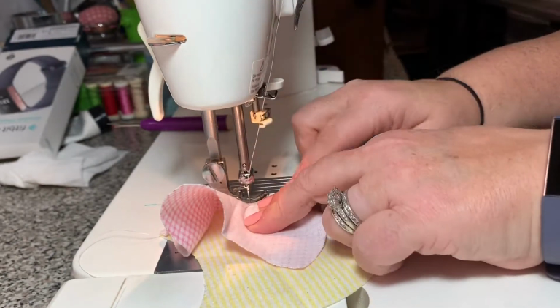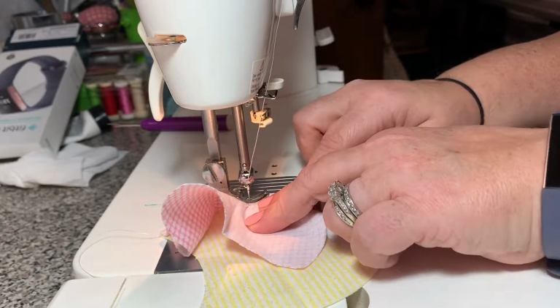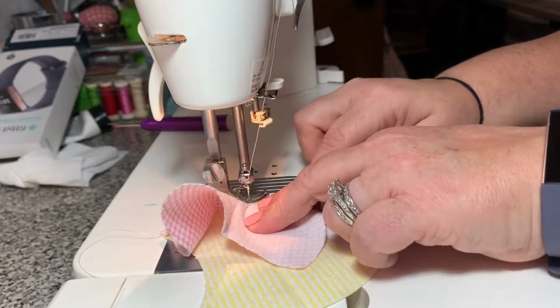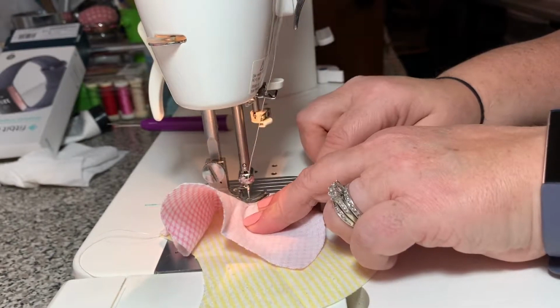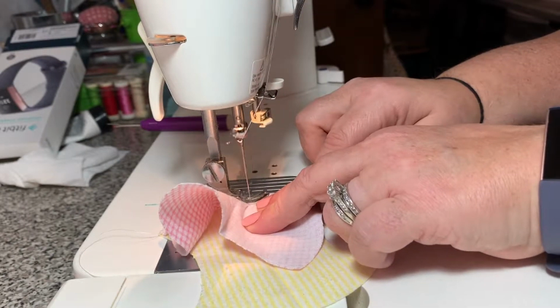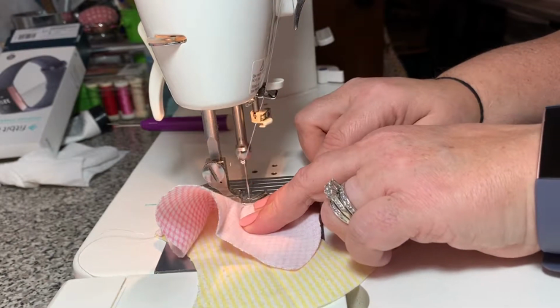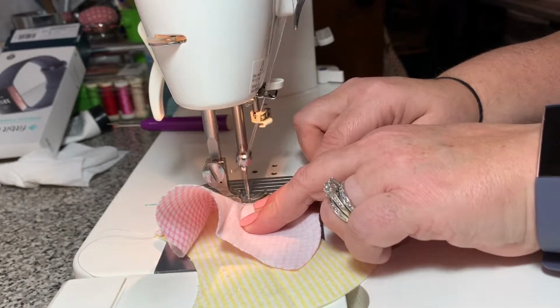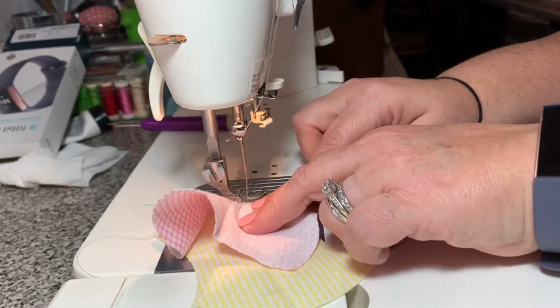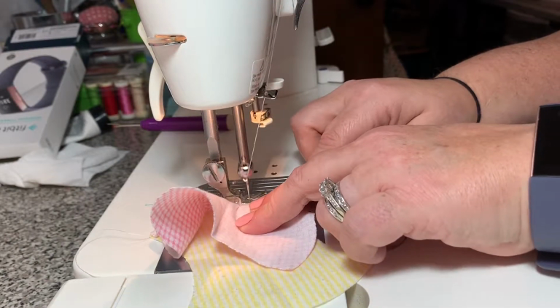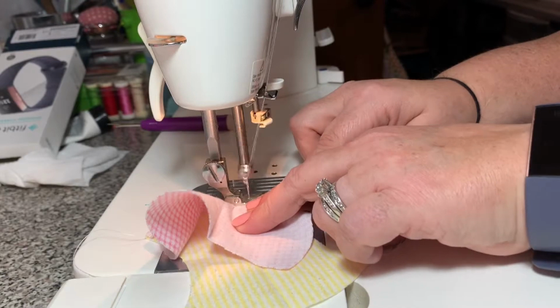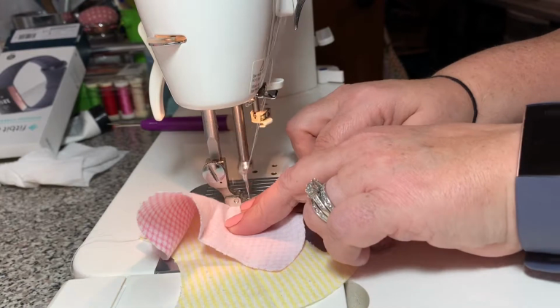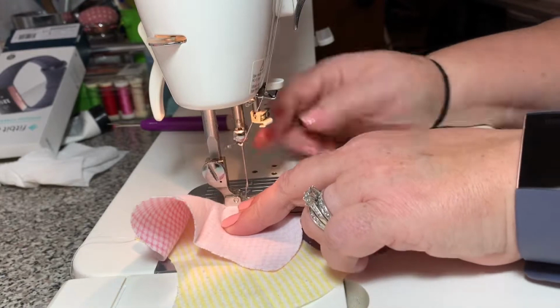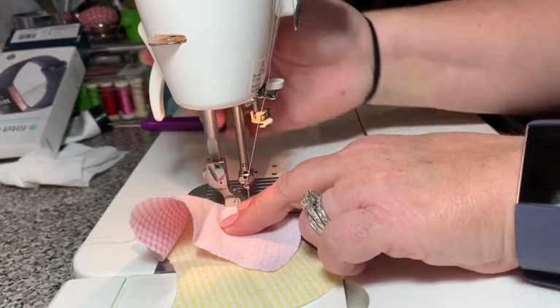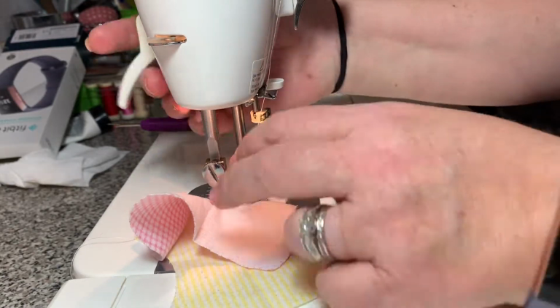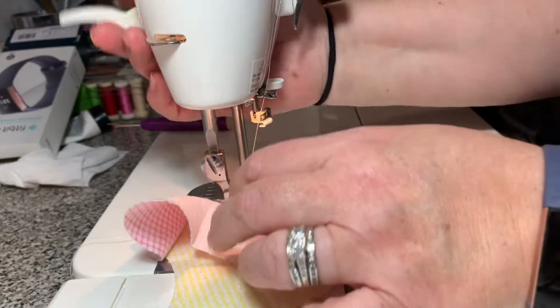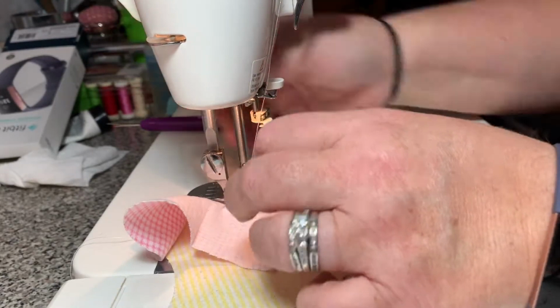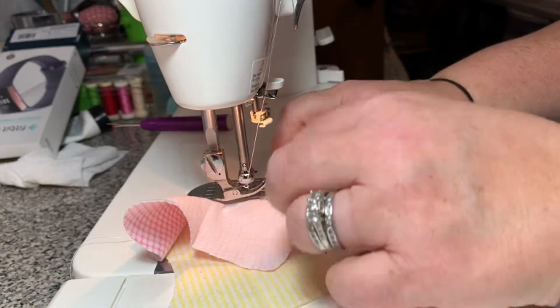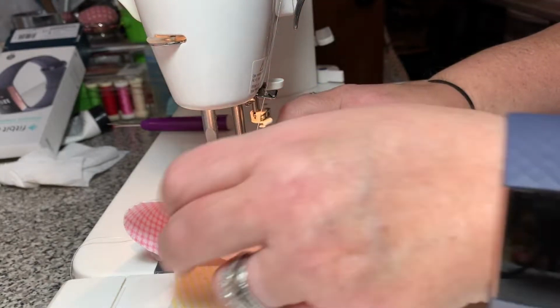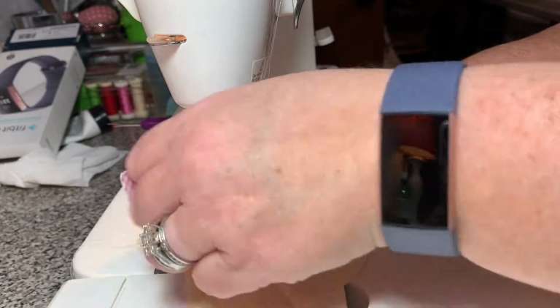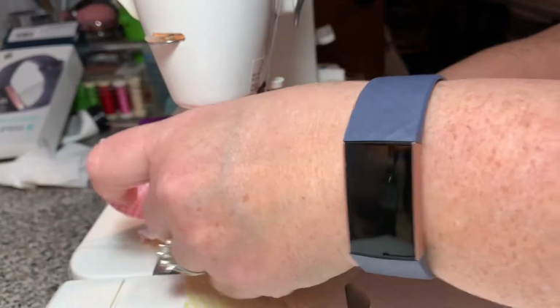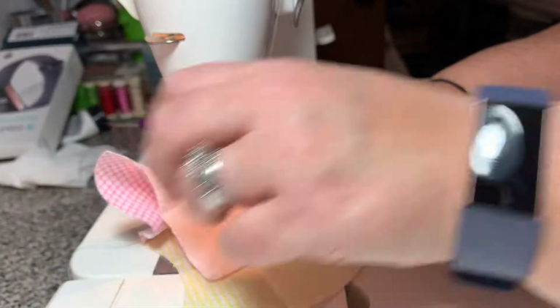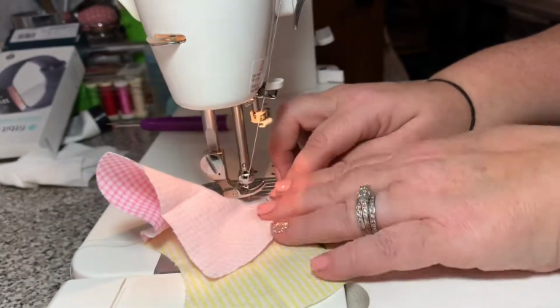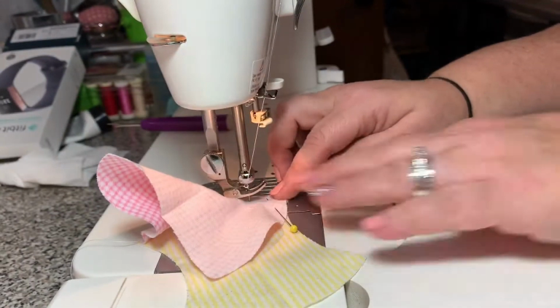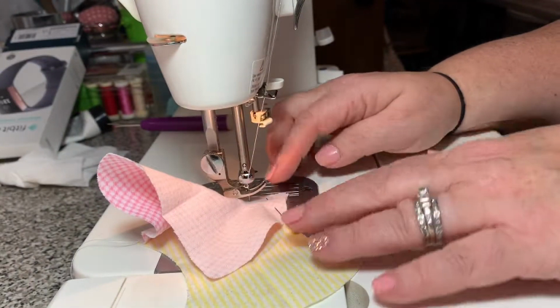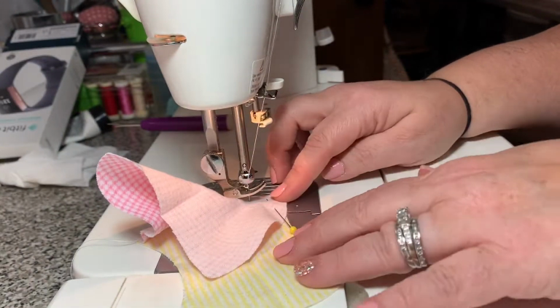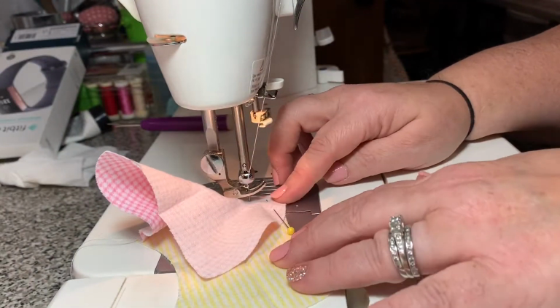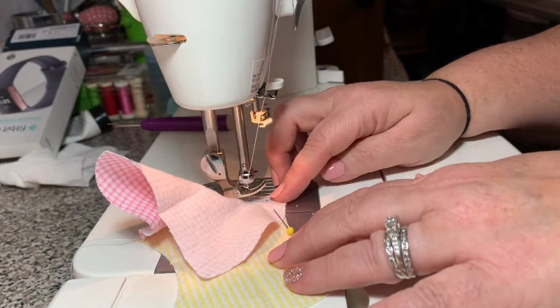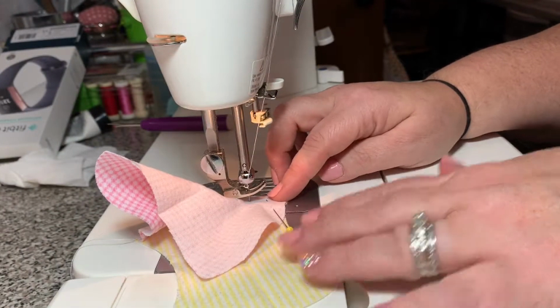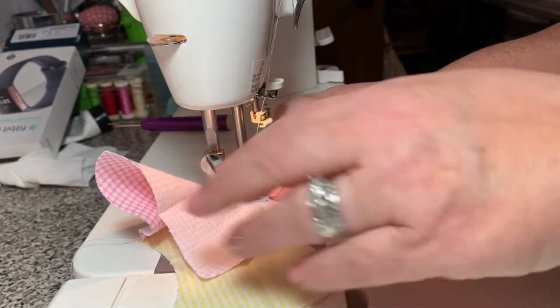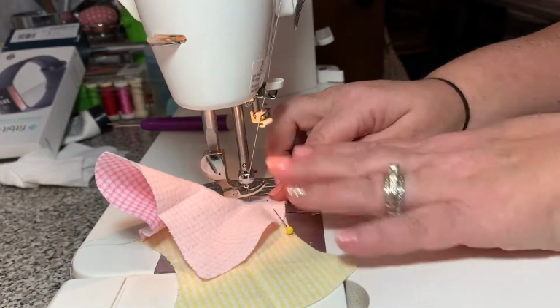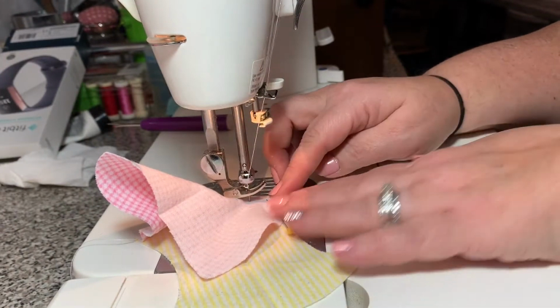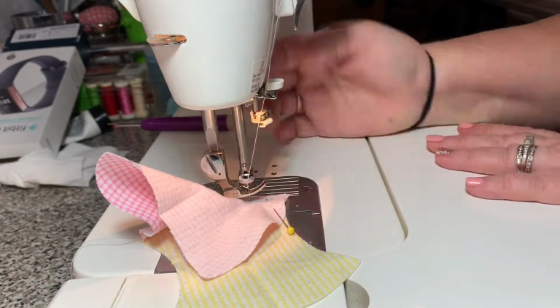Once you are finished sewing and you get to the end, make sure the two corners touch and match.